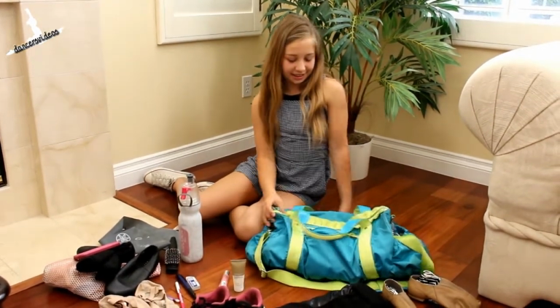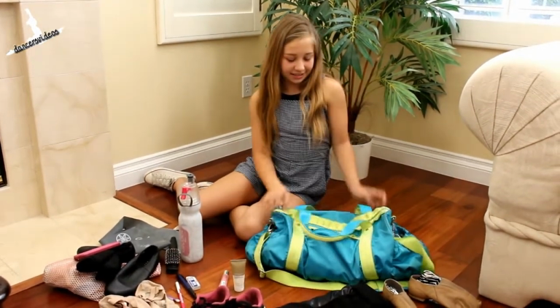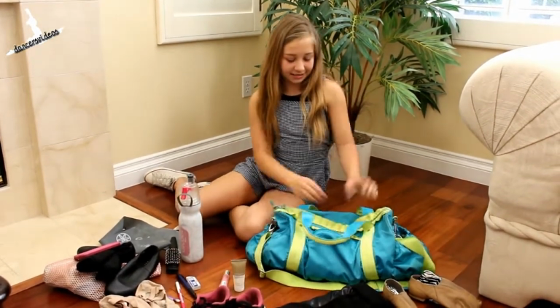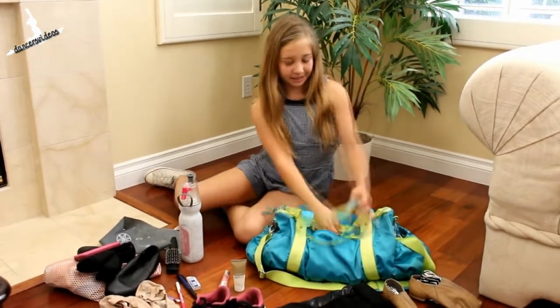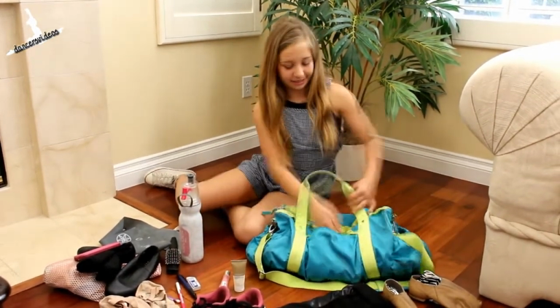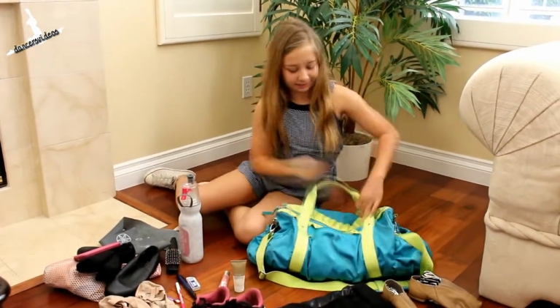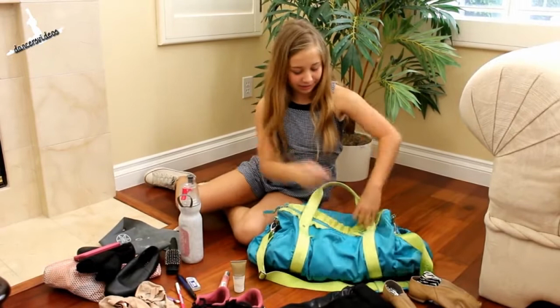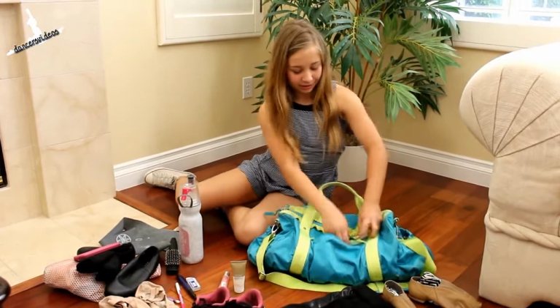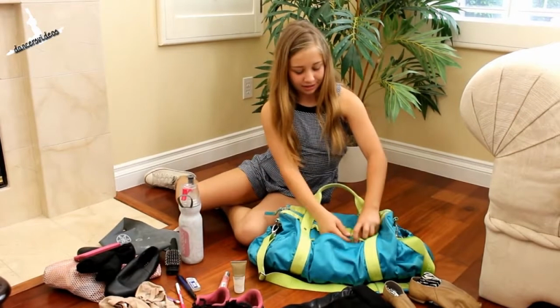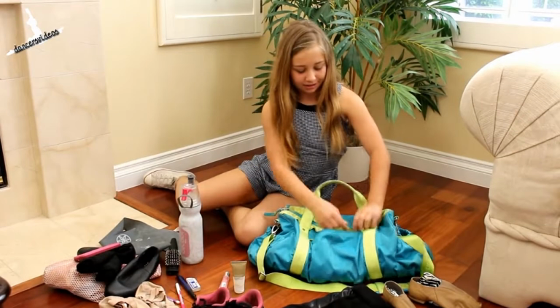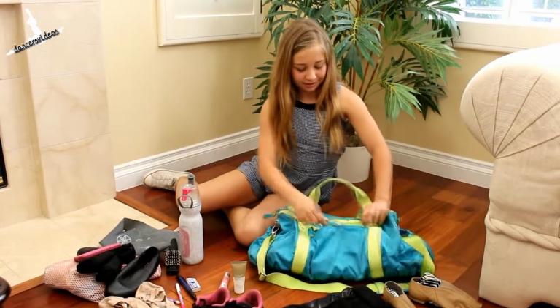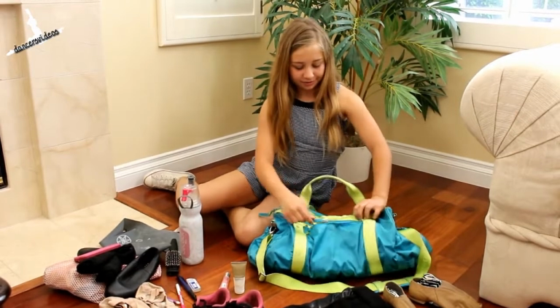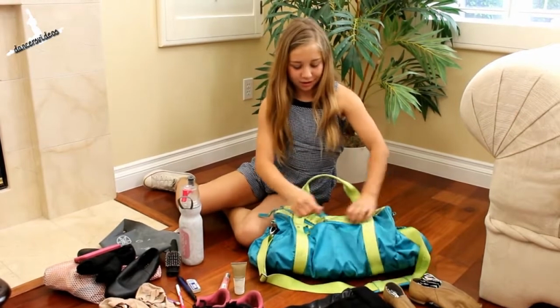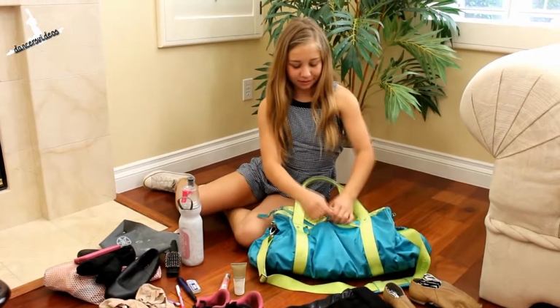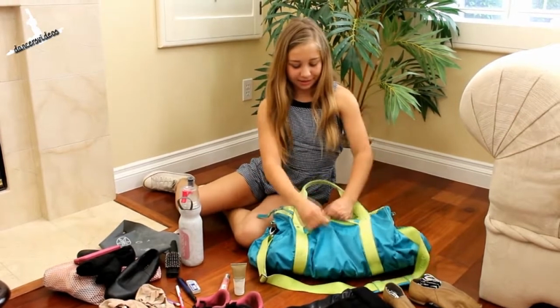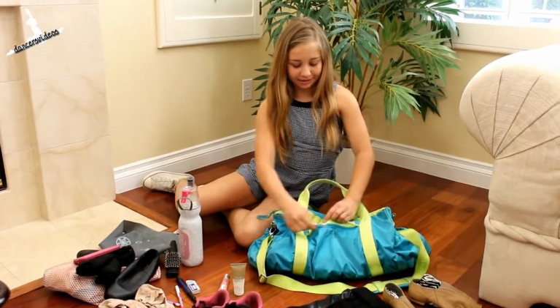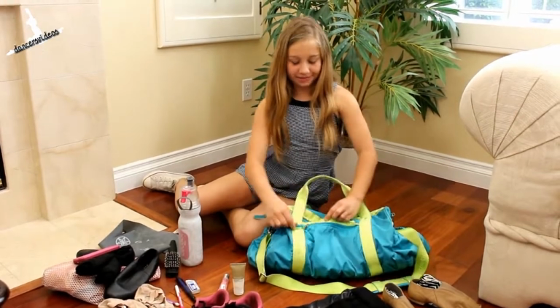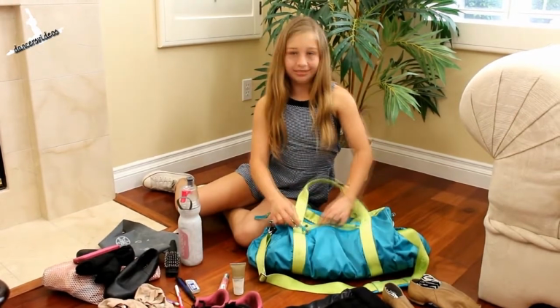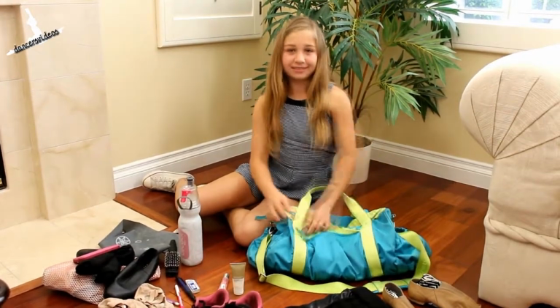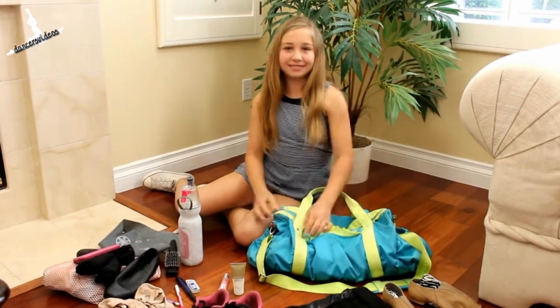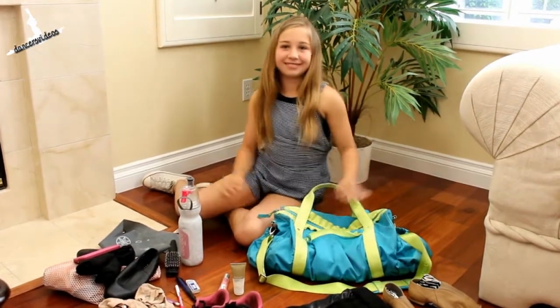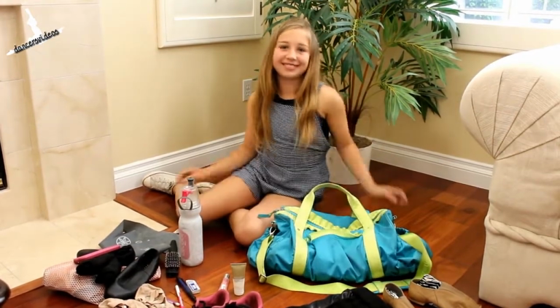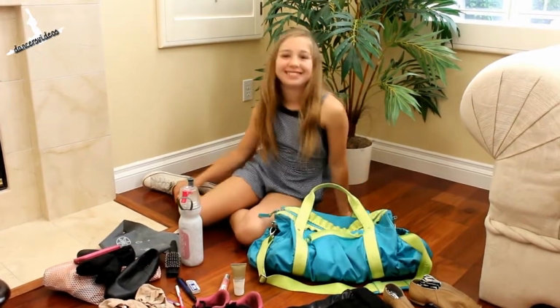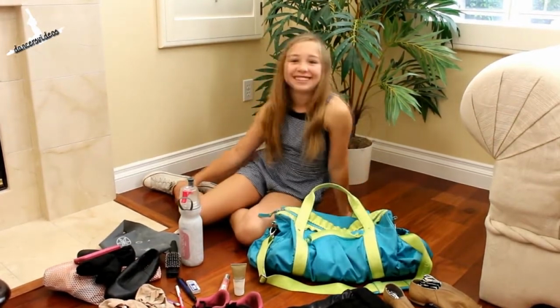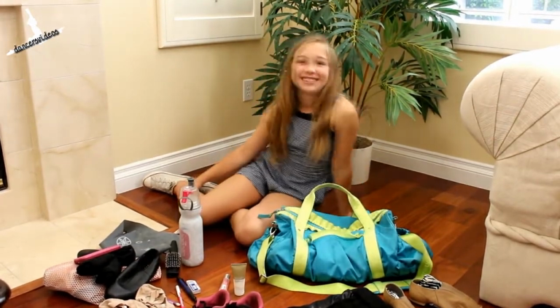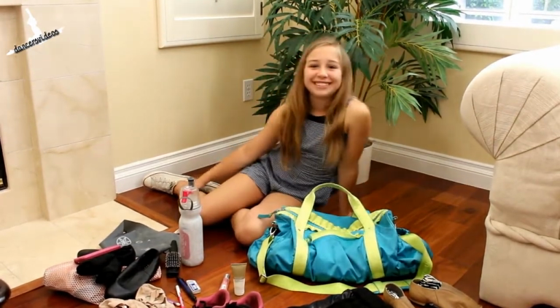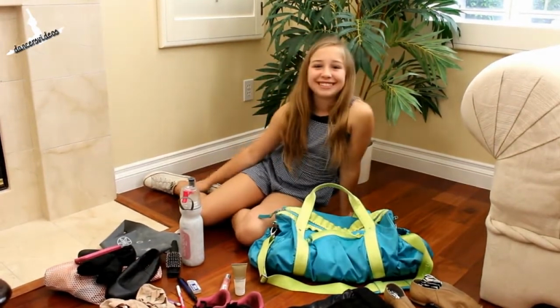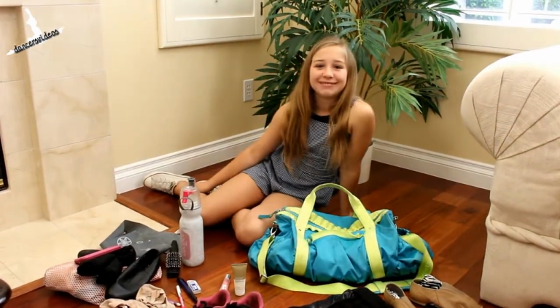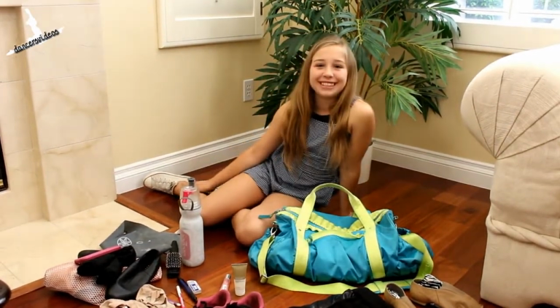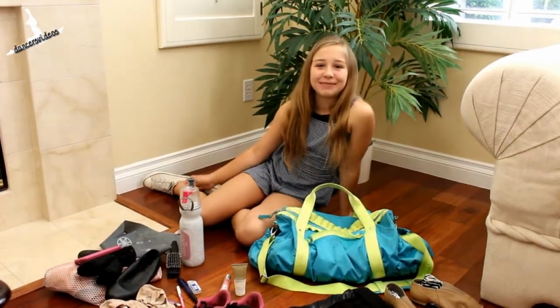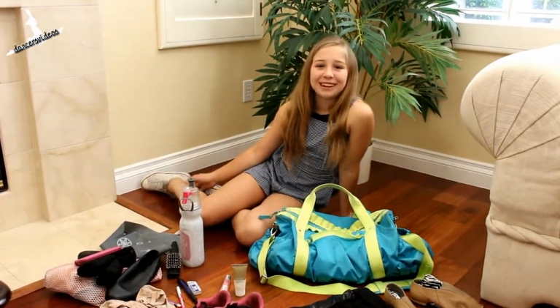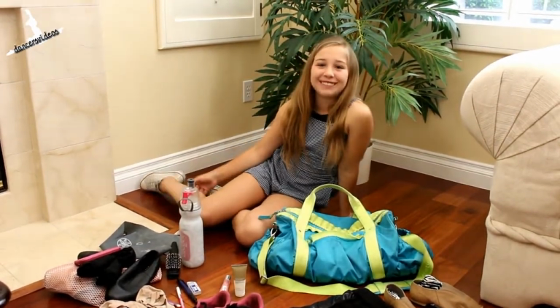Thanks for watching me. Please subscribe.